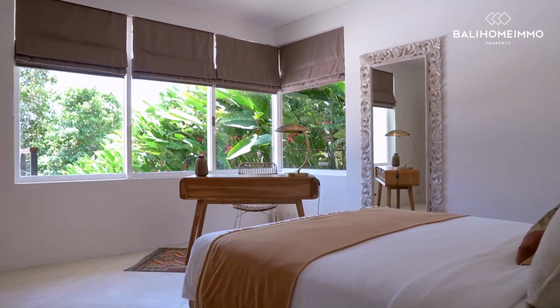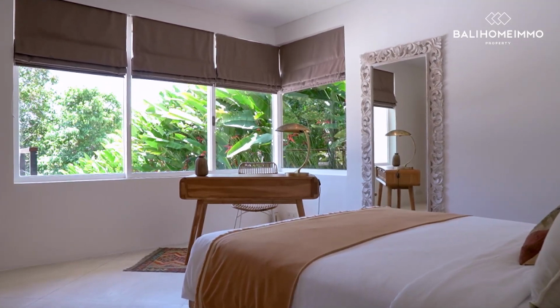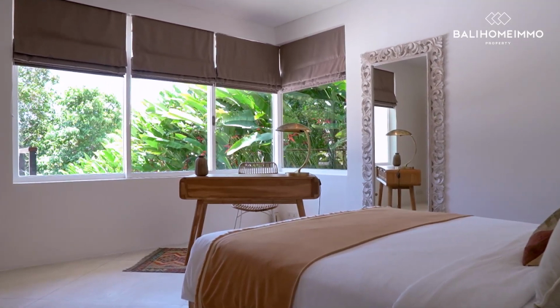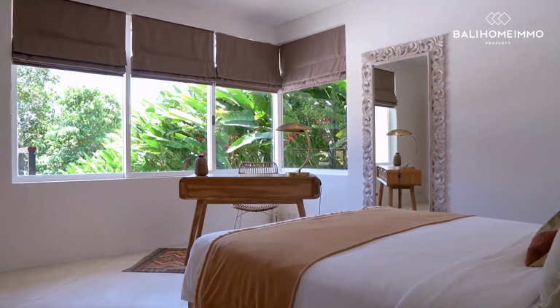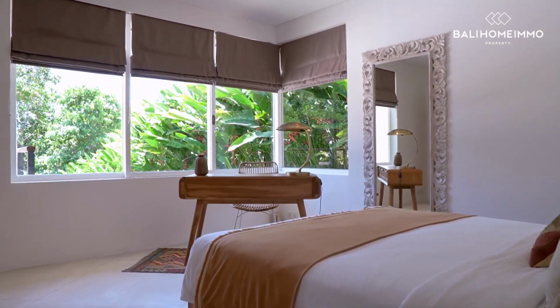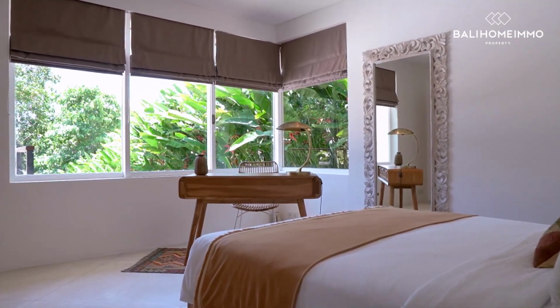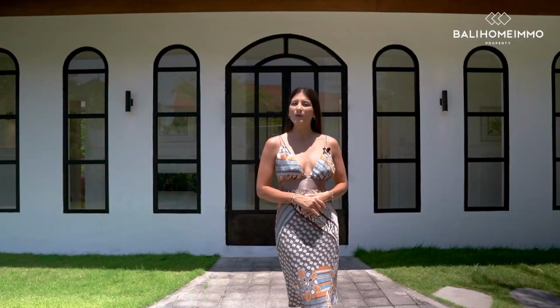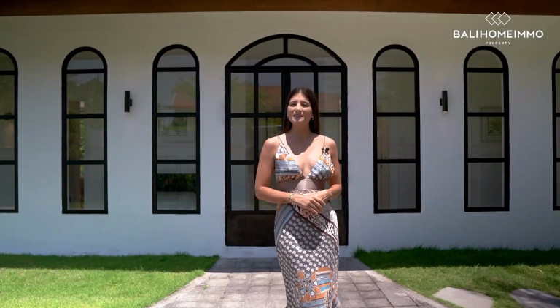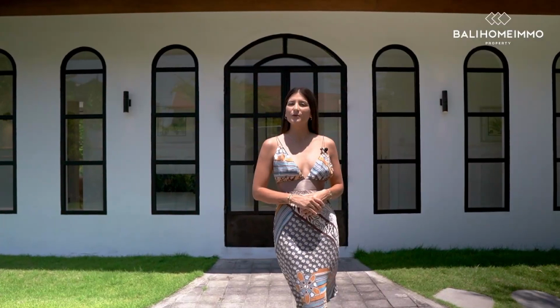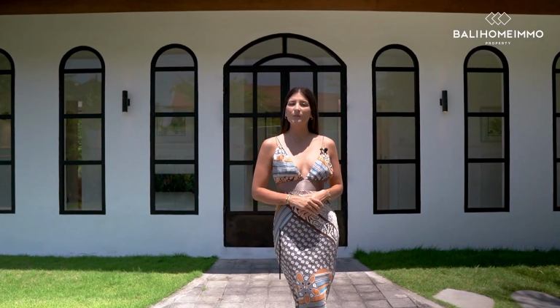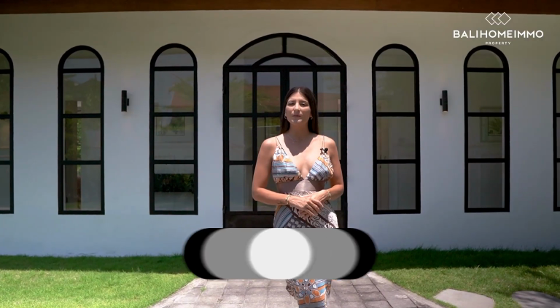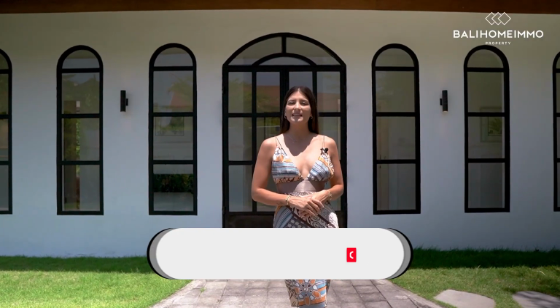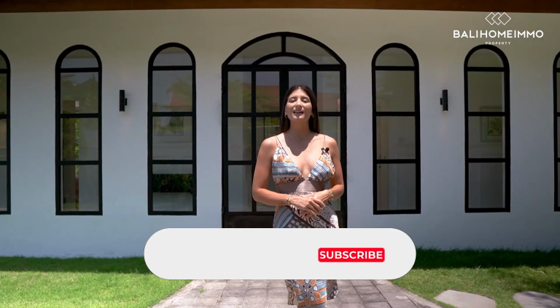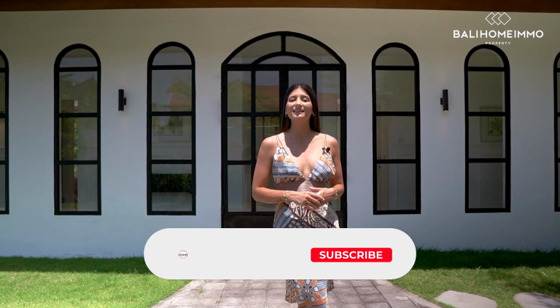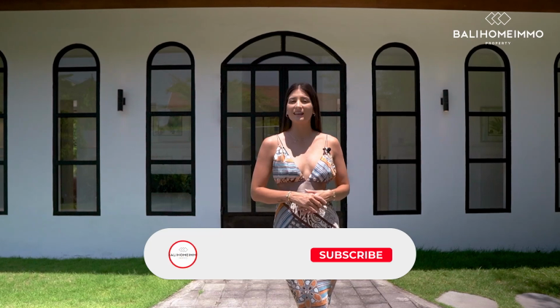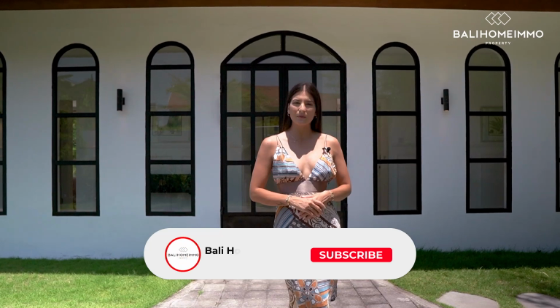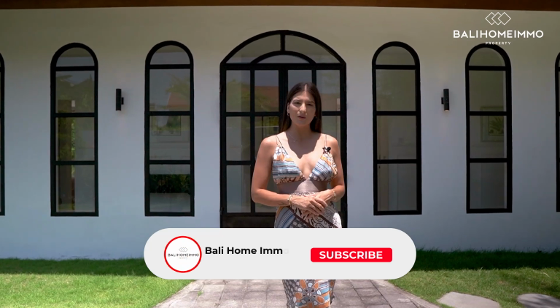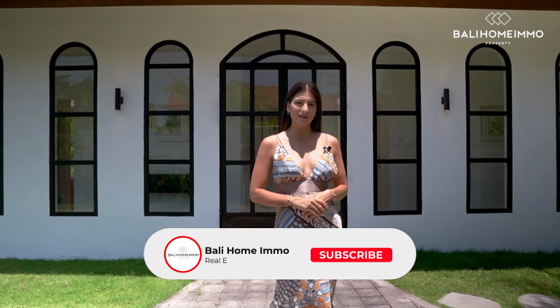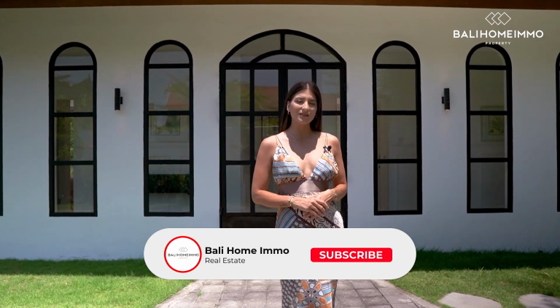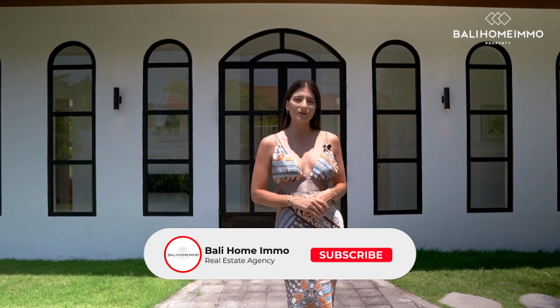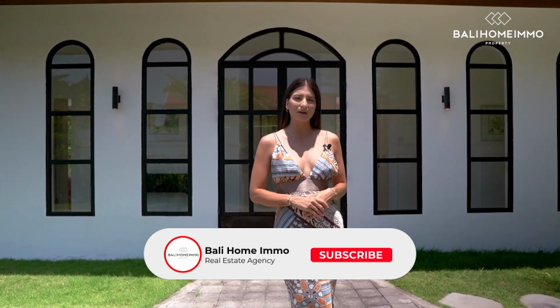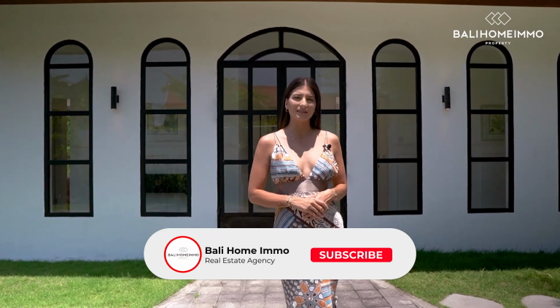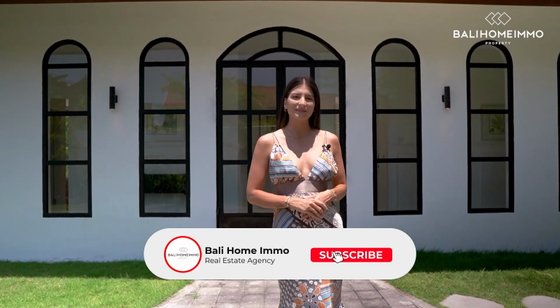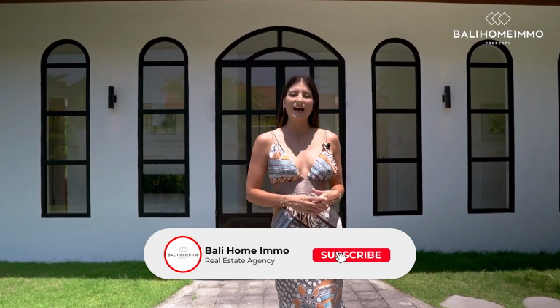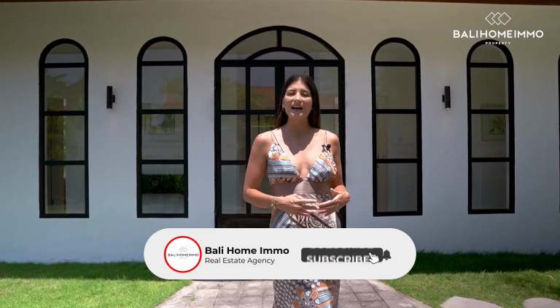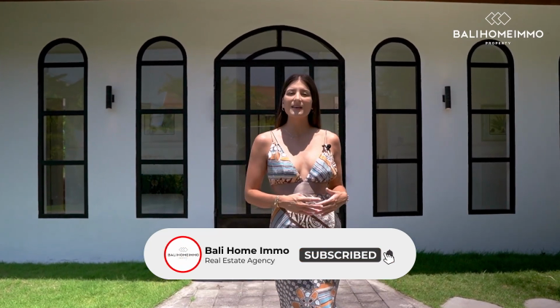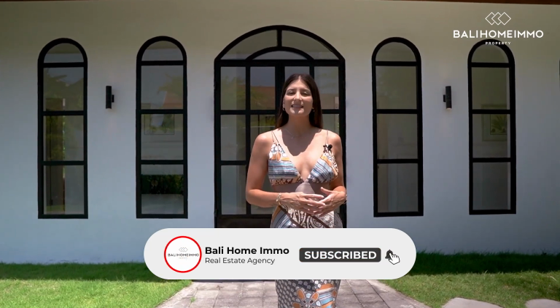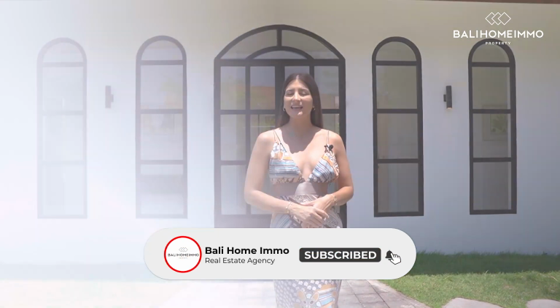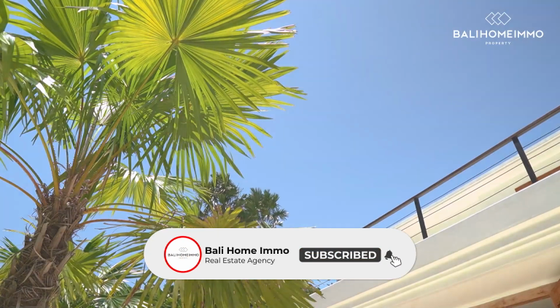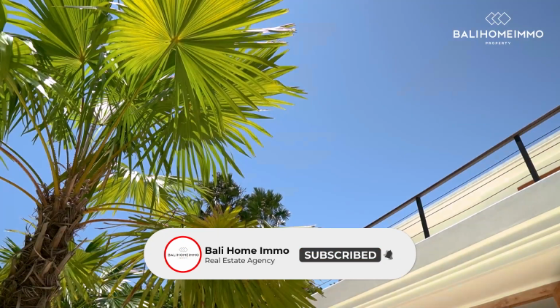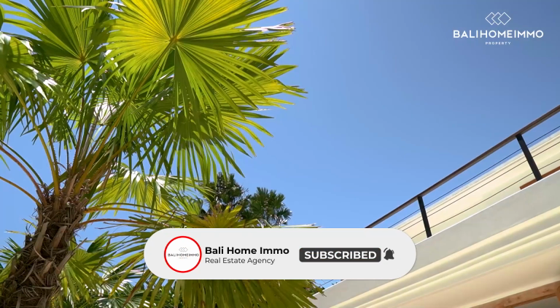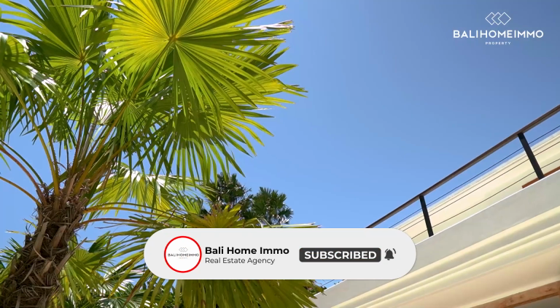If you'd like to learn more about this beautiful property, click the link below in the description. I am Kelsey — I'll see you next time.